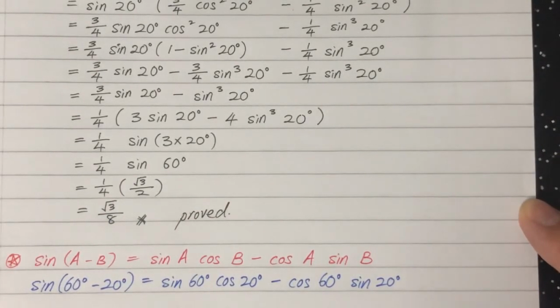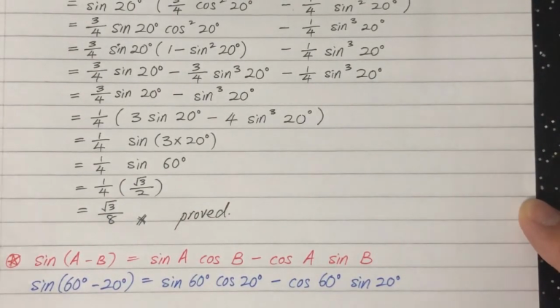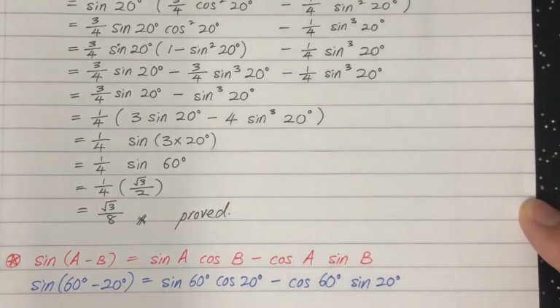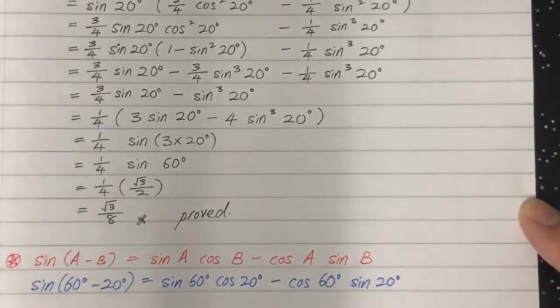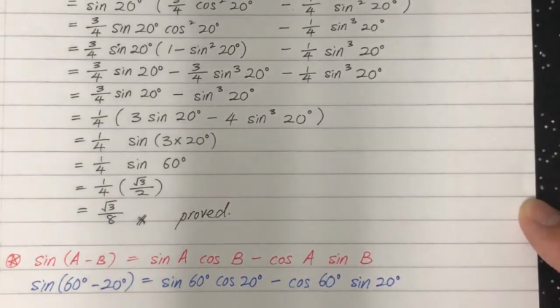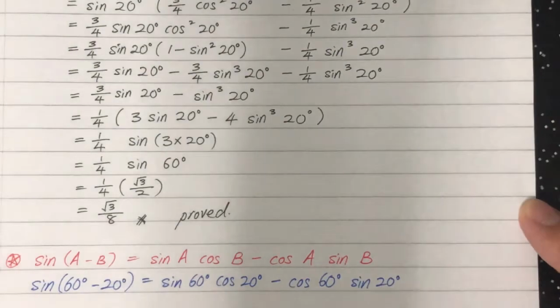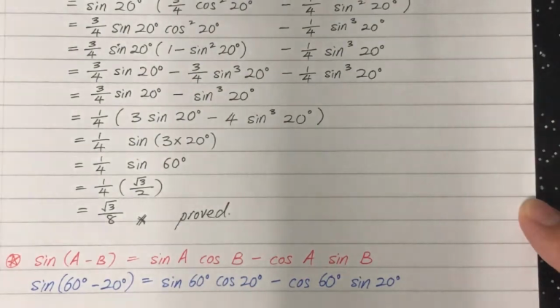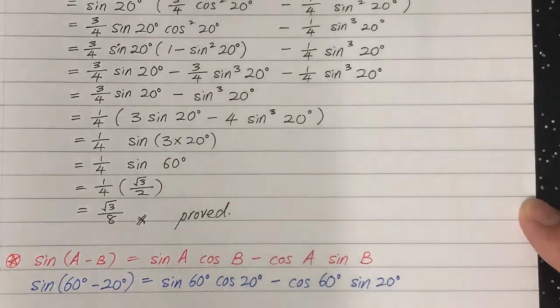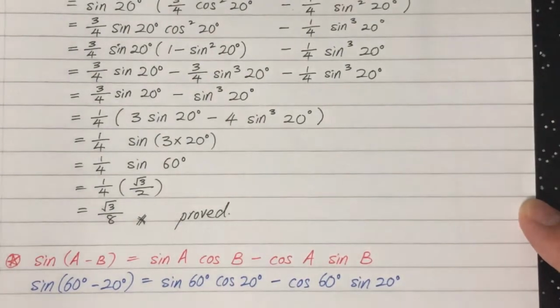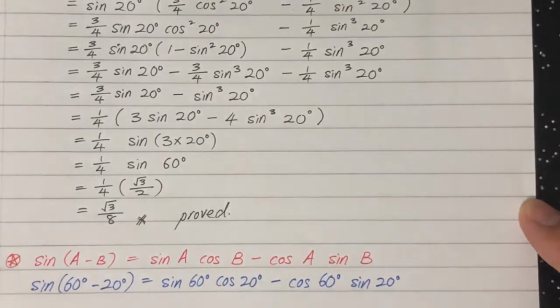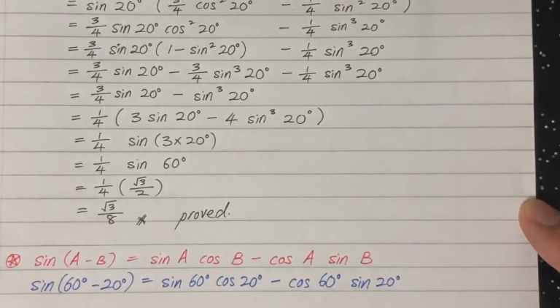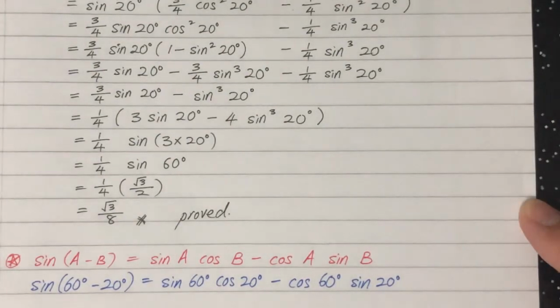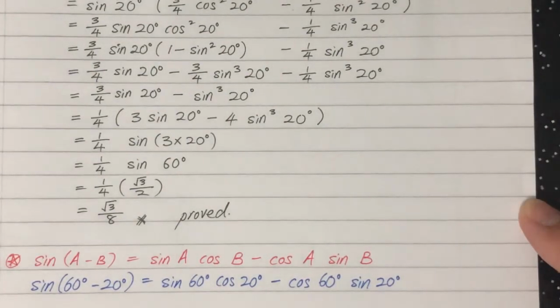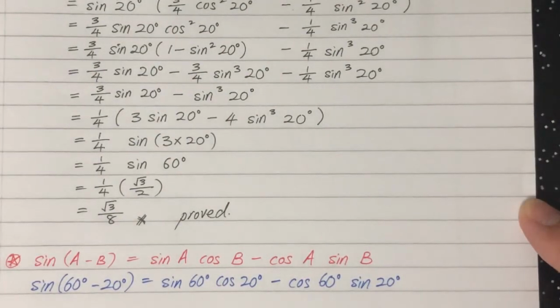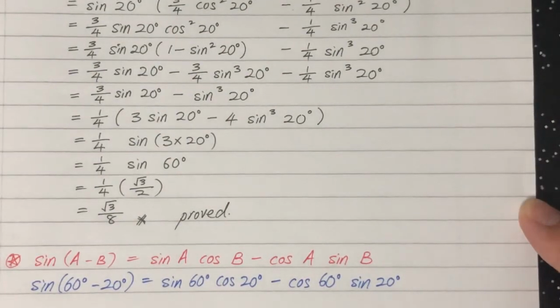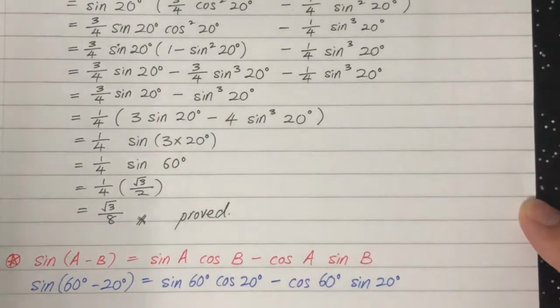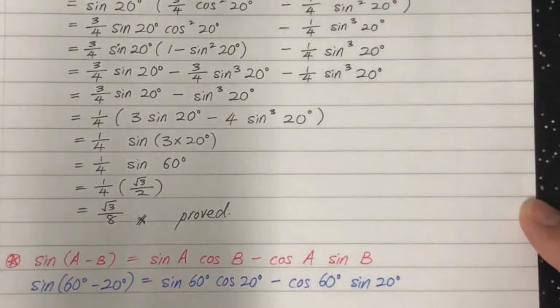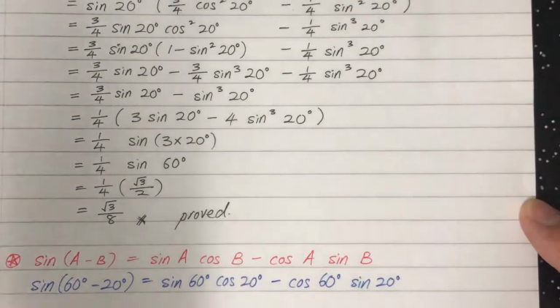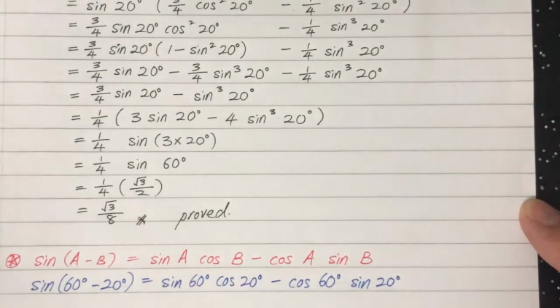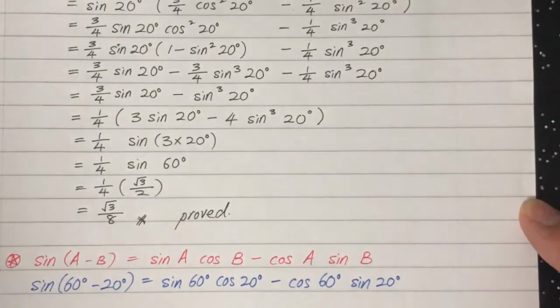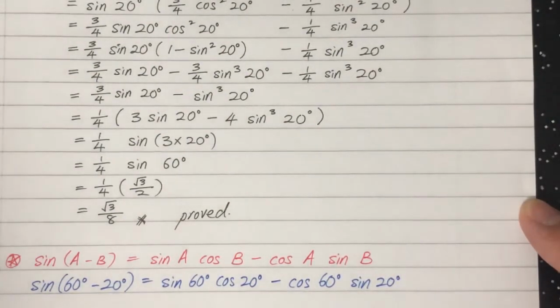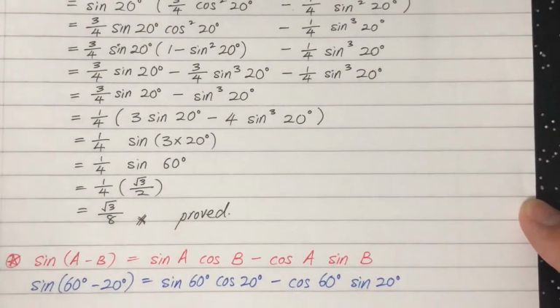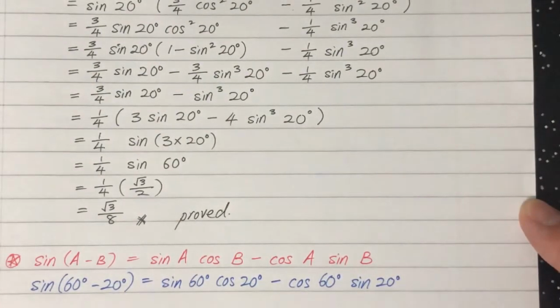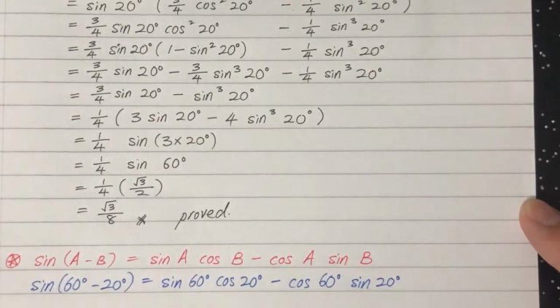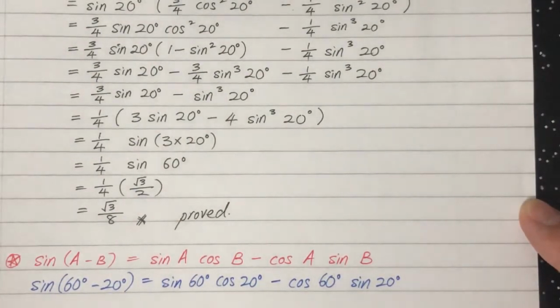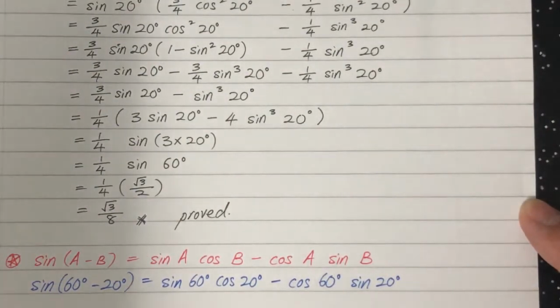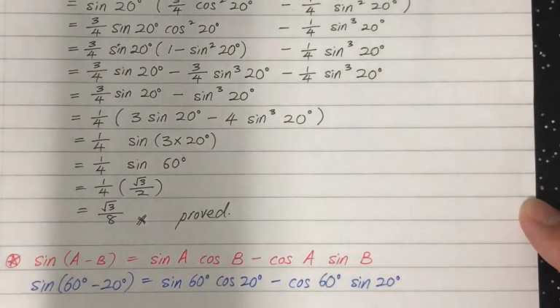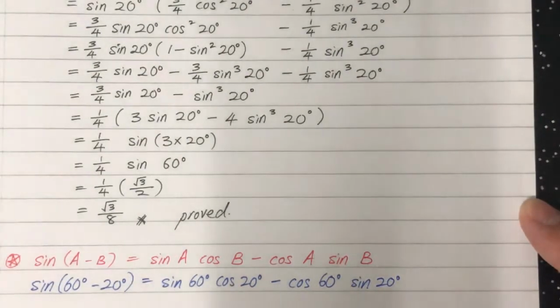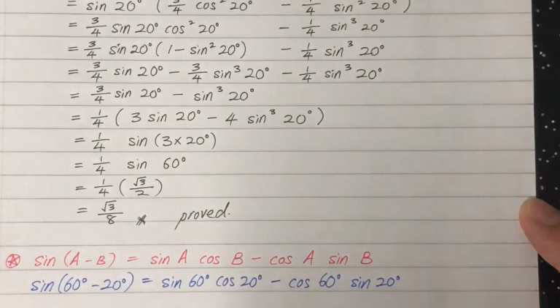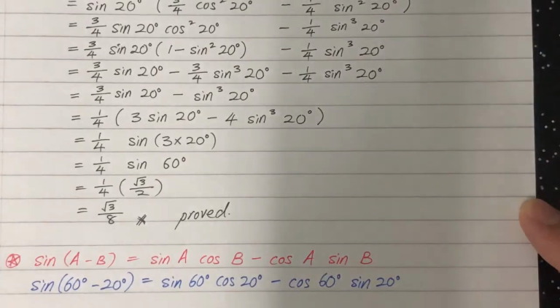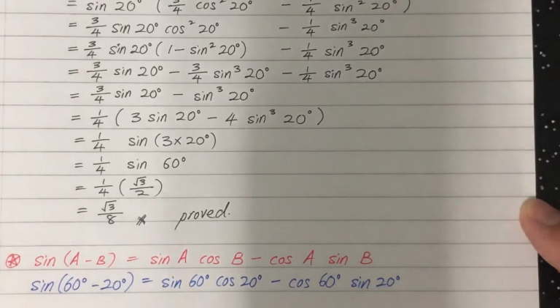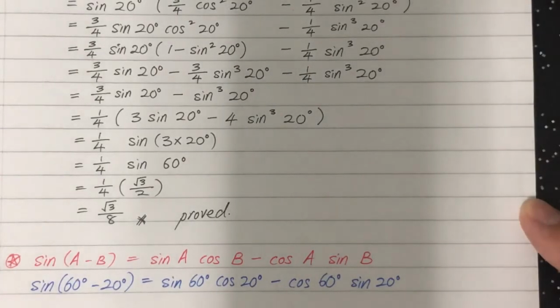Those are 3 methods to prove this identity. Maybe you can find a 4th one. Share it with your best friend so both of you can improve. Thank you.